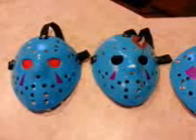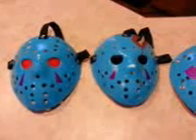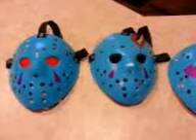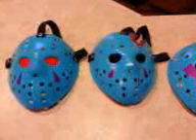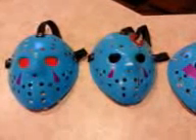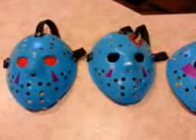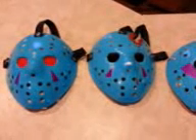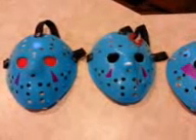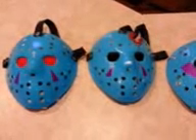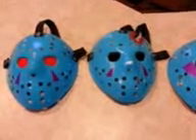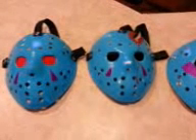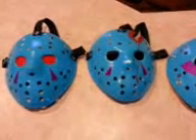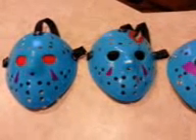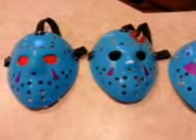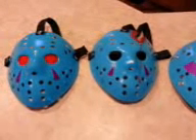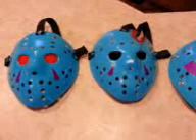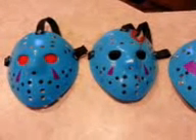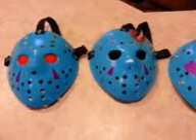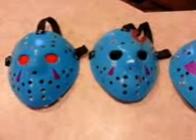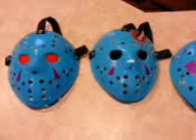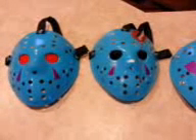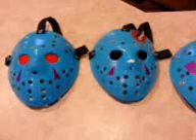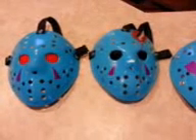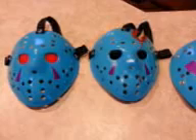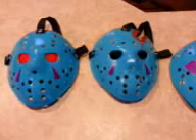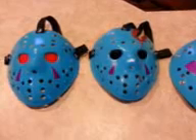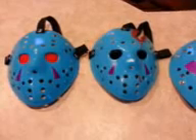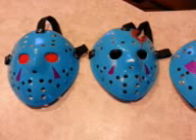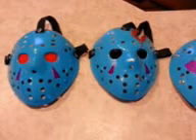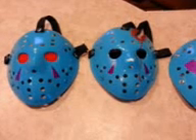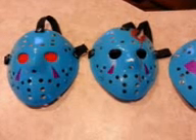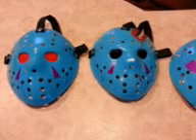Hey, what's up YouTube? I just wanted to show you some of my 8-bit Jason hockey masks I've been working on.